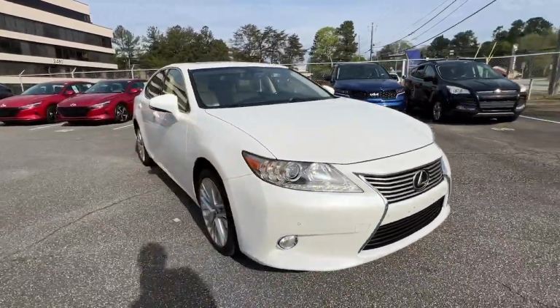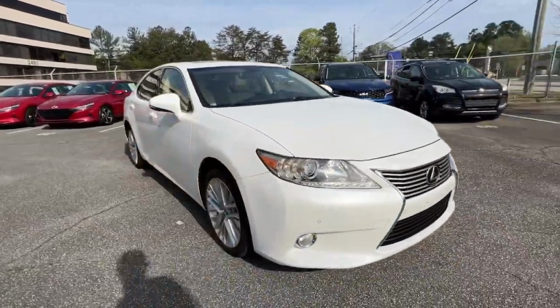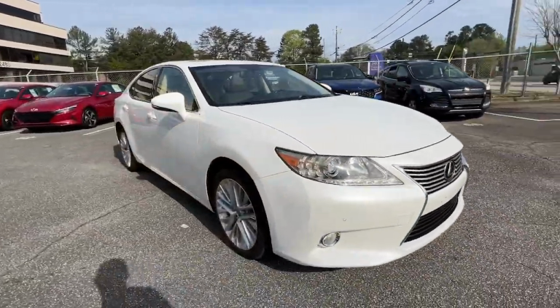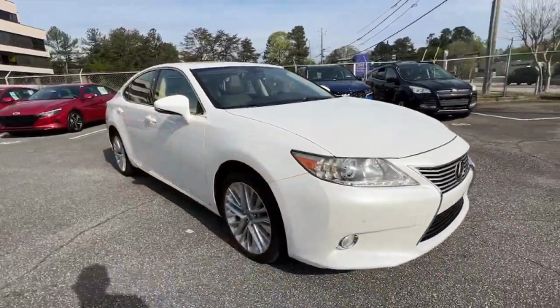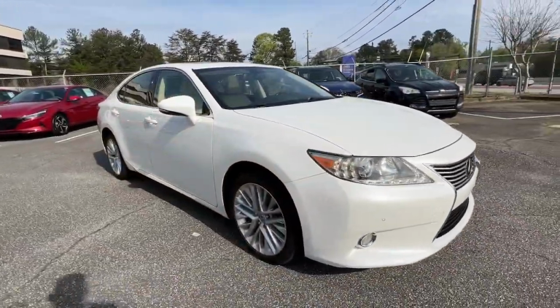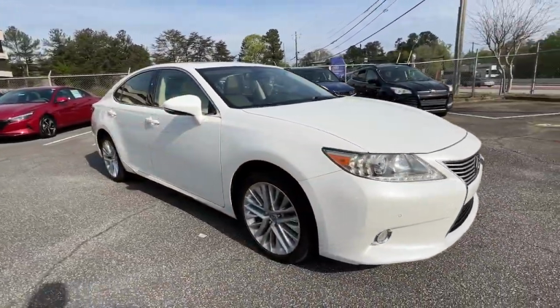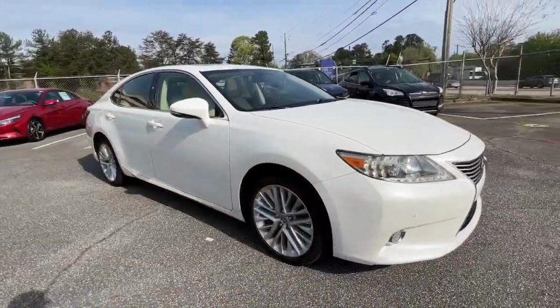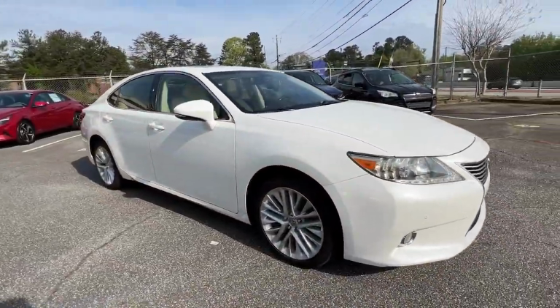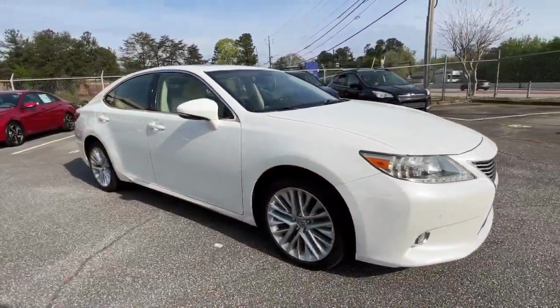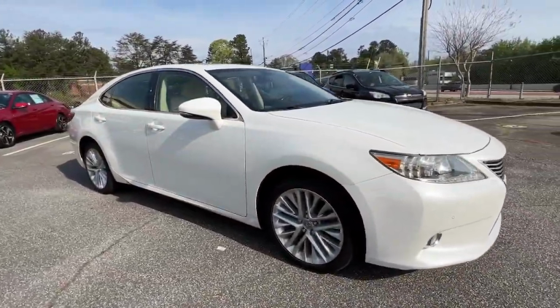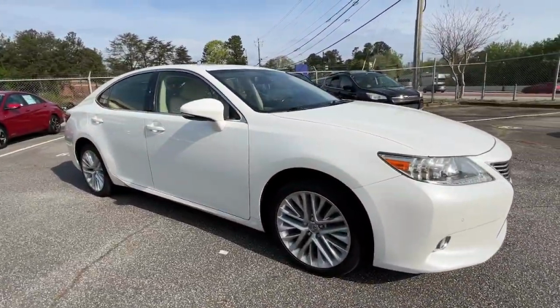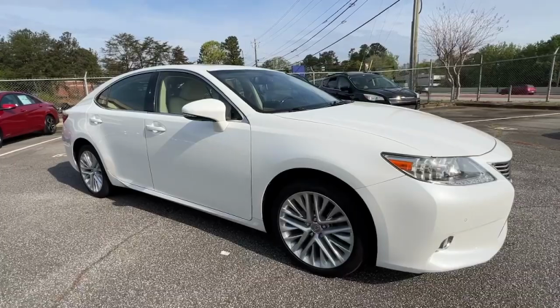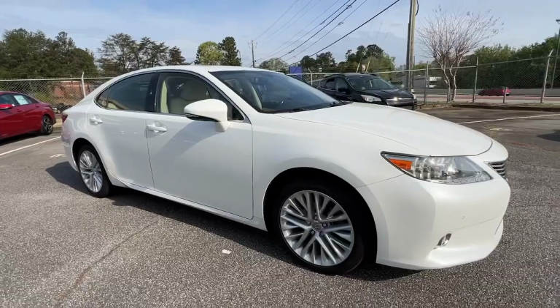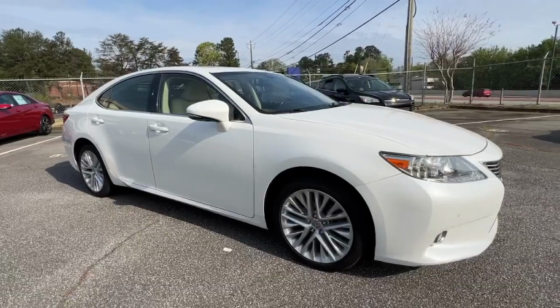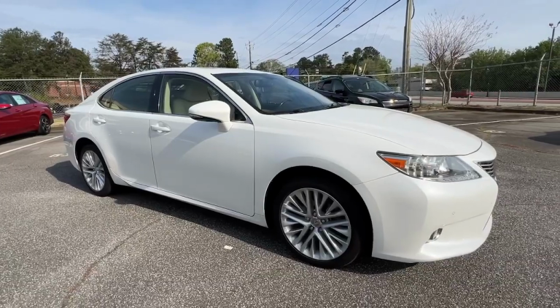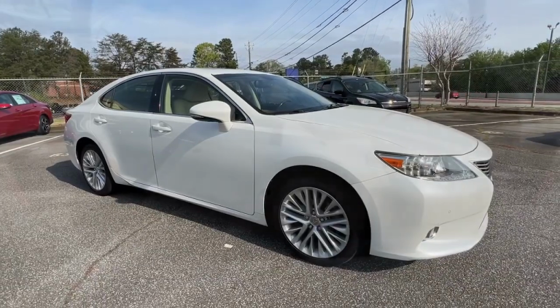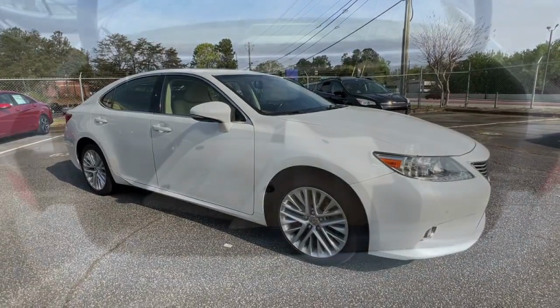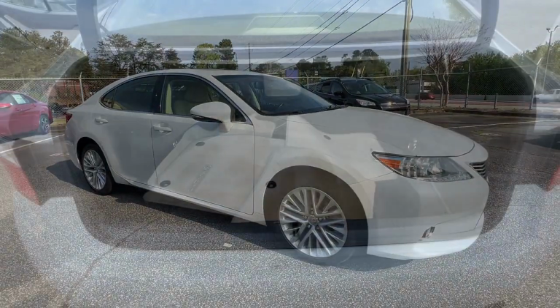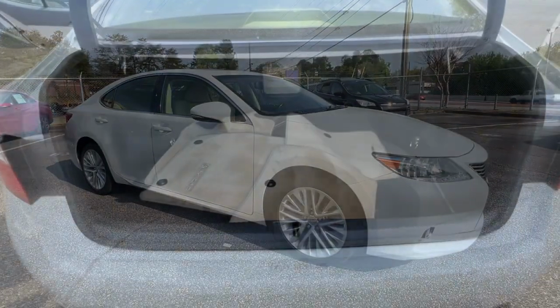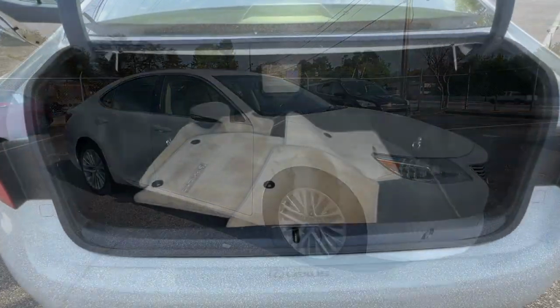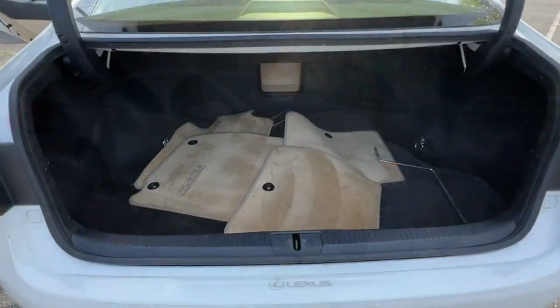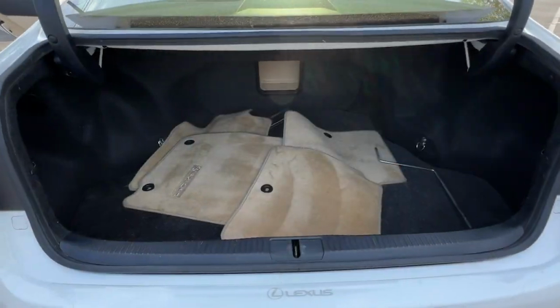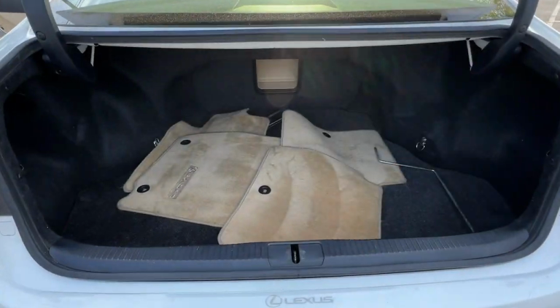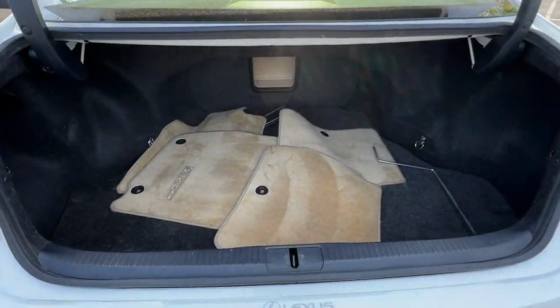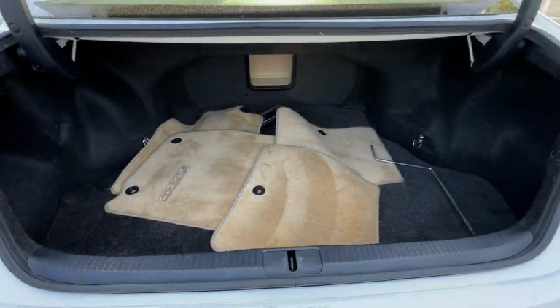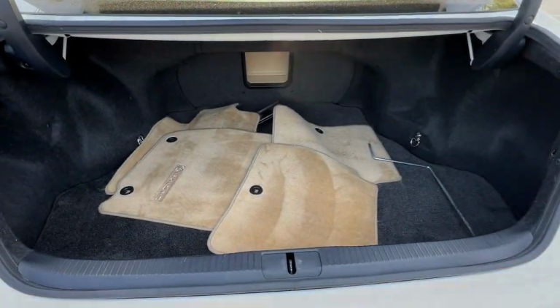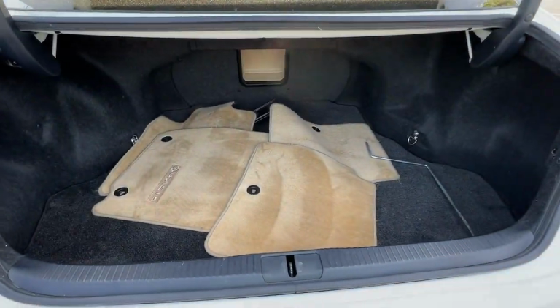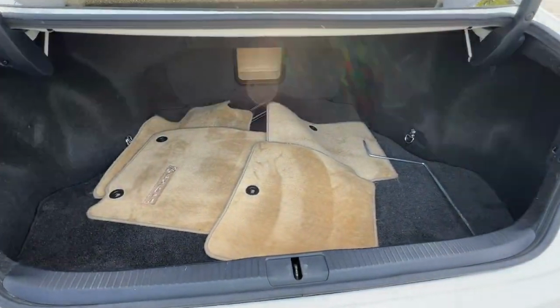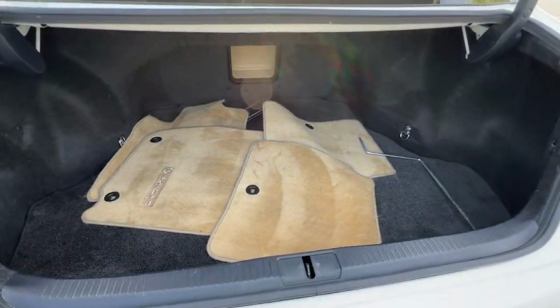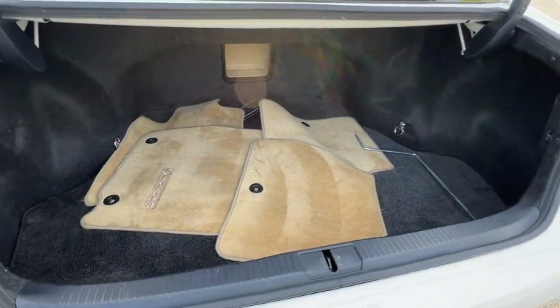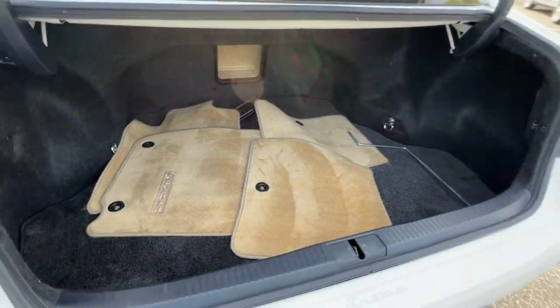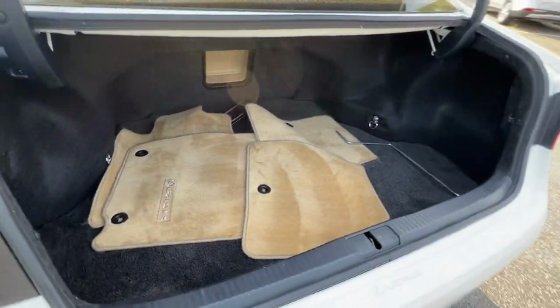Its plush comfort, advanced safety tech, and infotainment features make every journey pure pleasure.